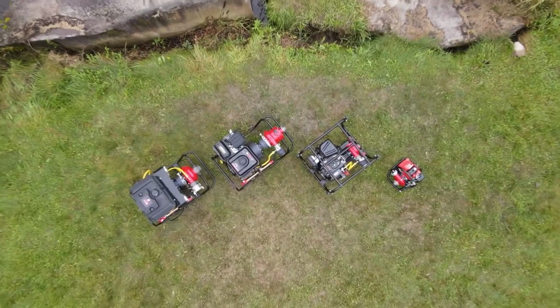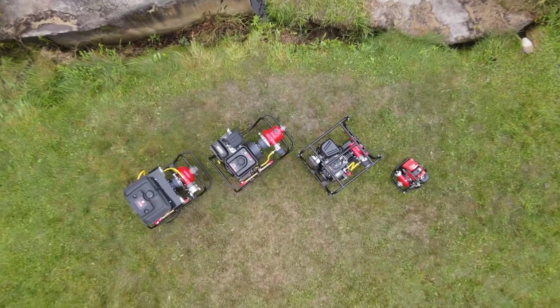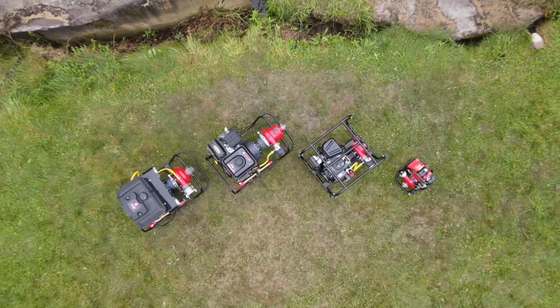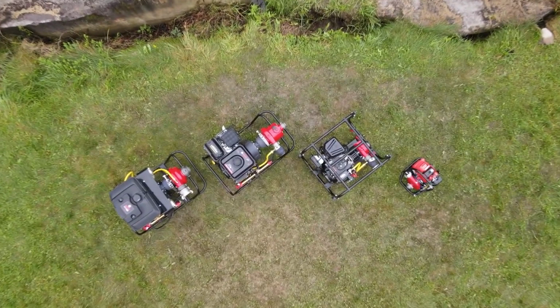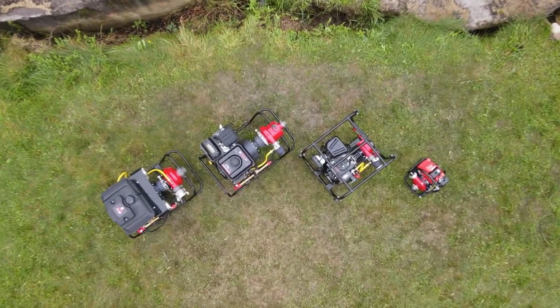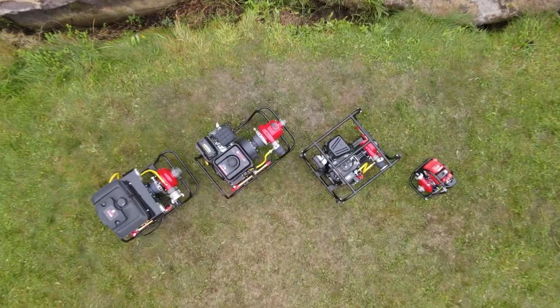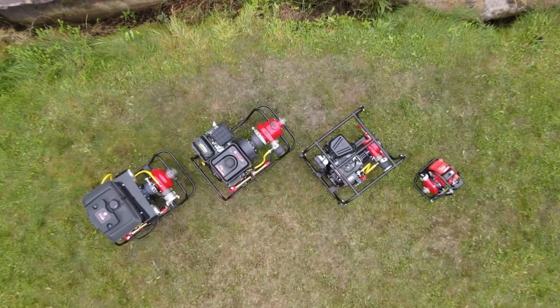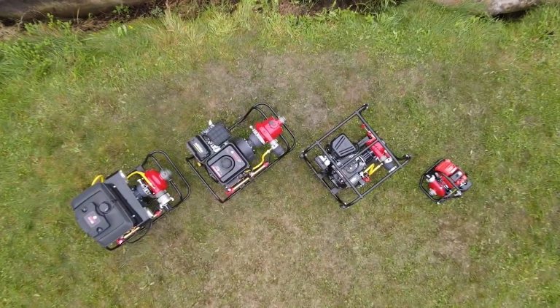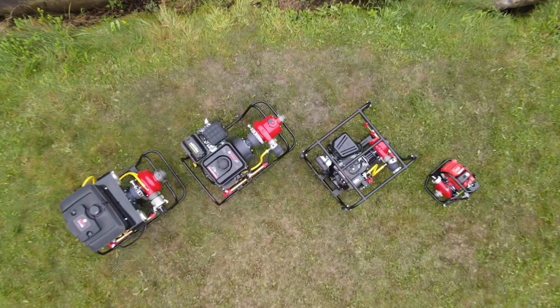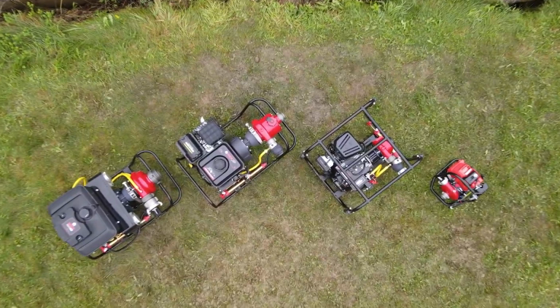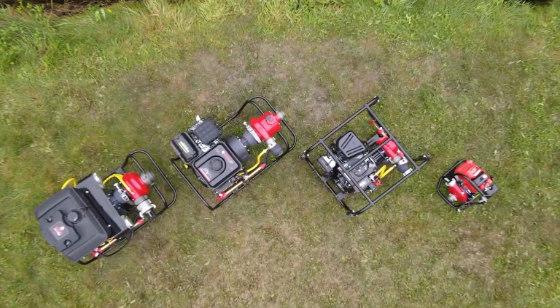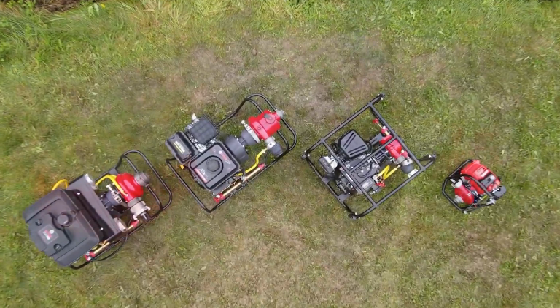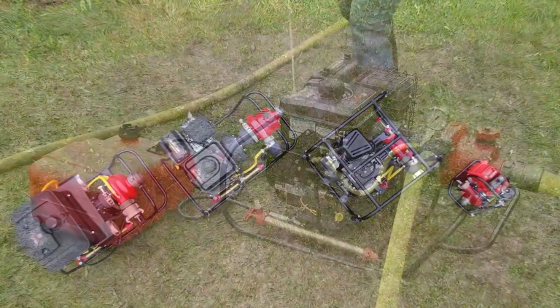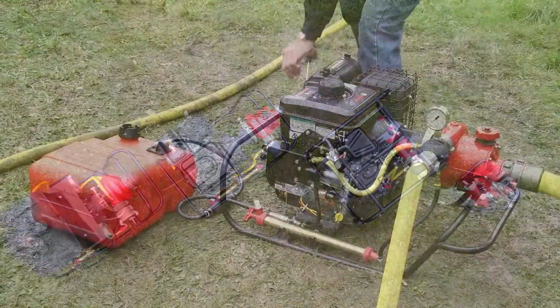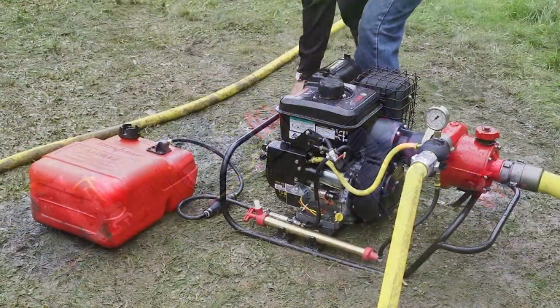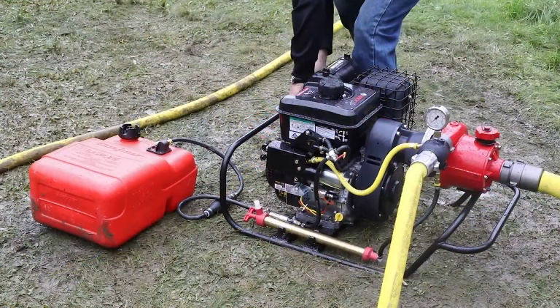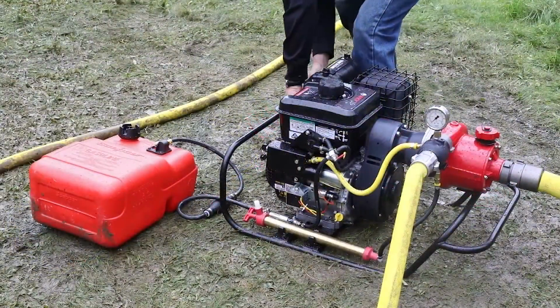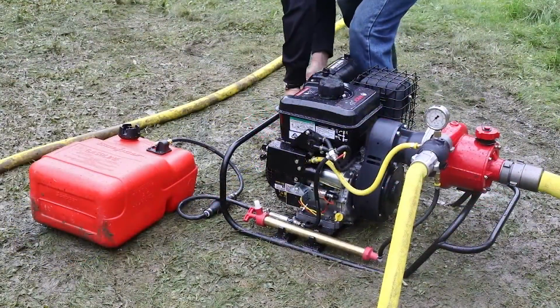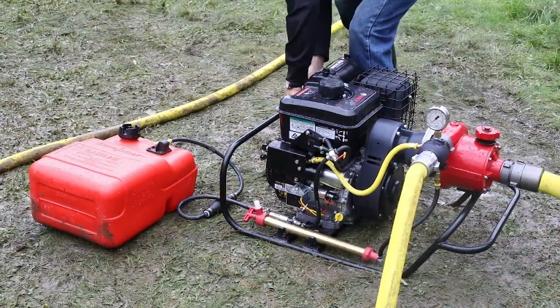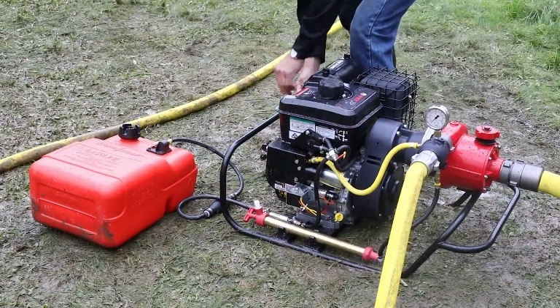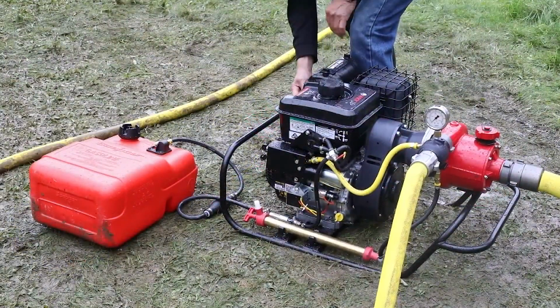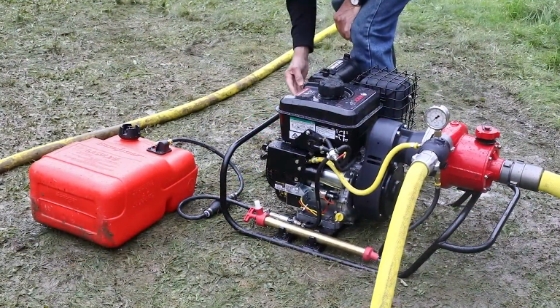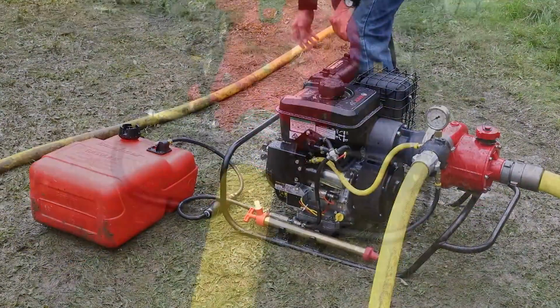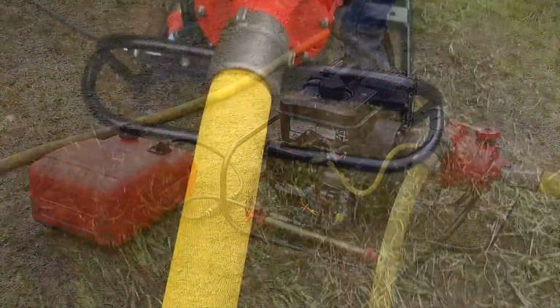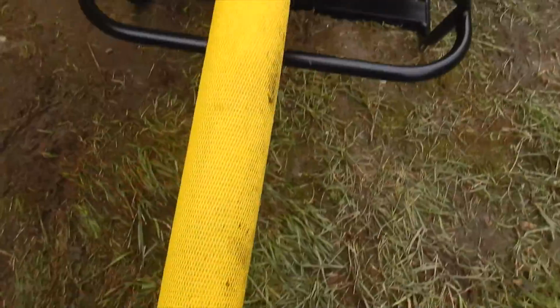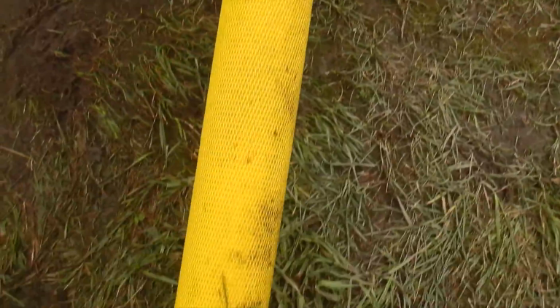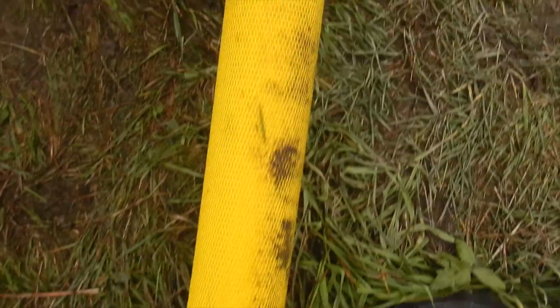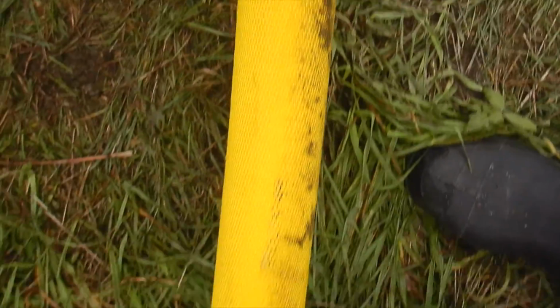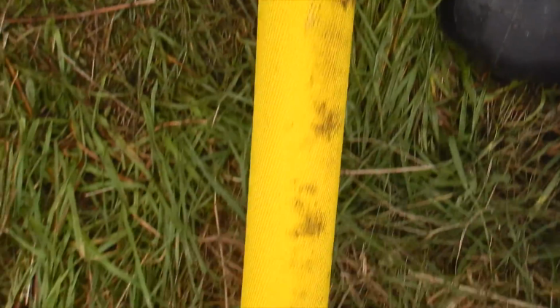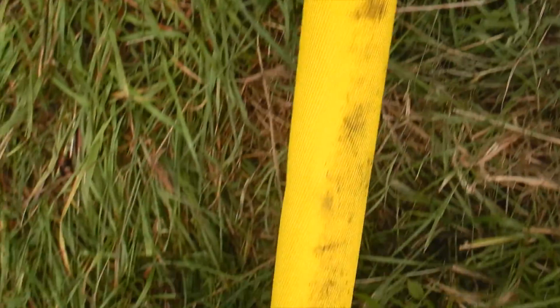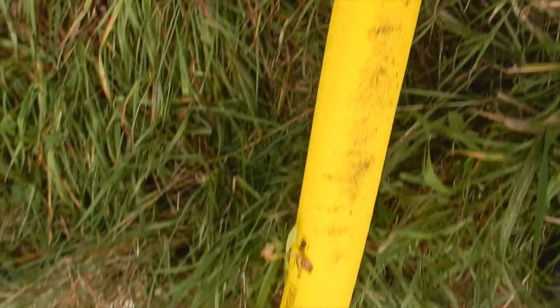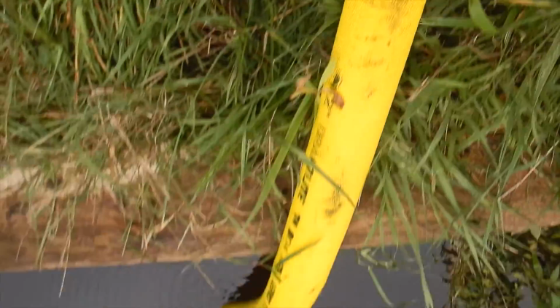And lastly, a wick pump at the water source outfitted with remote fuel and connected to a two-and-a-half-inch supply line and foot valve.